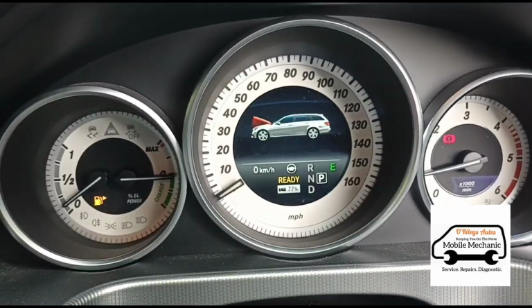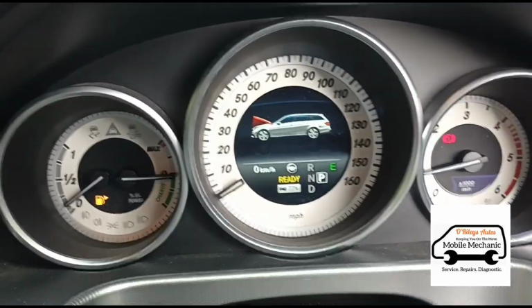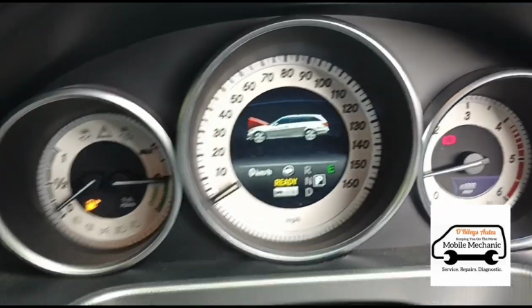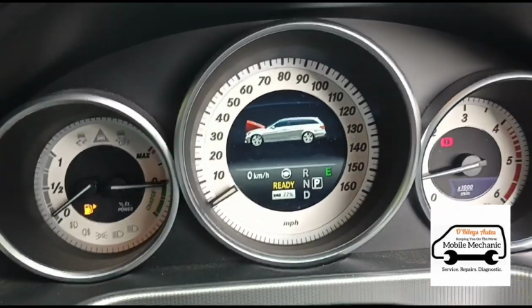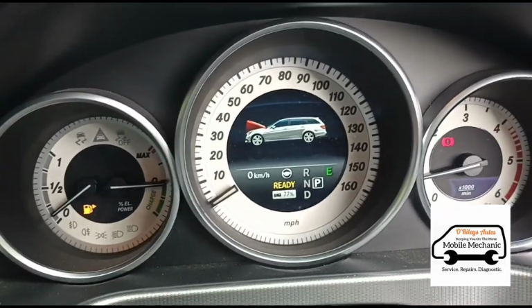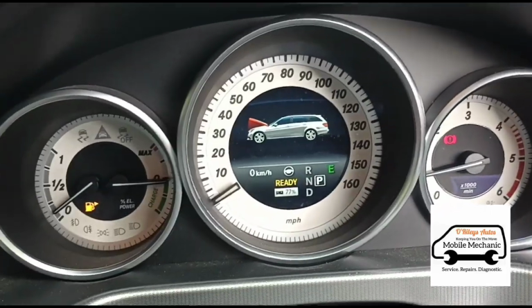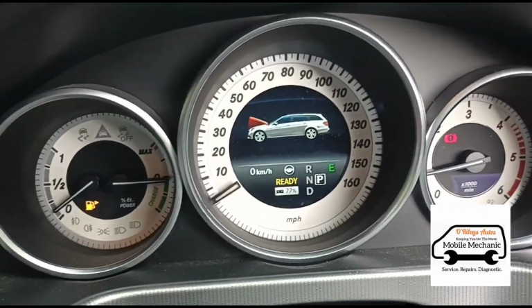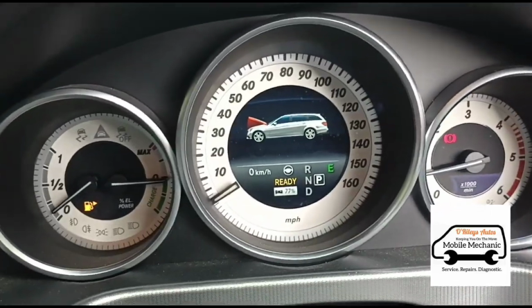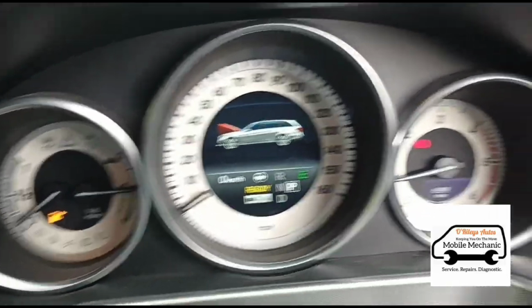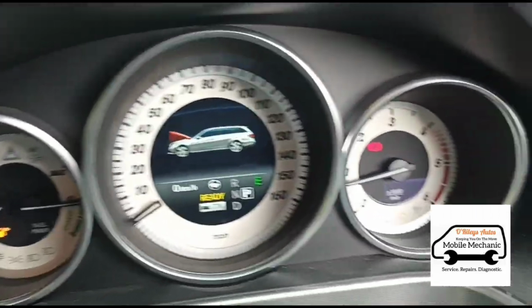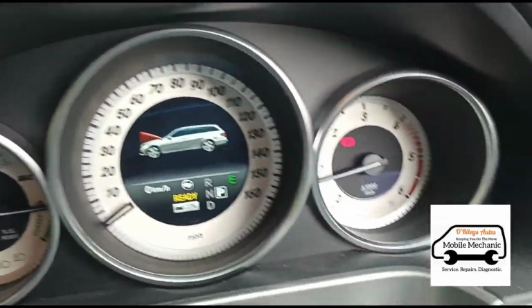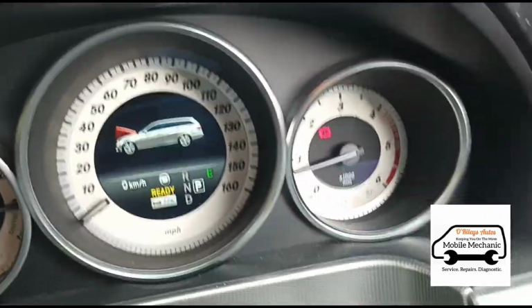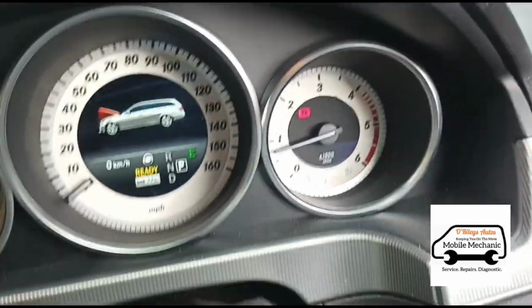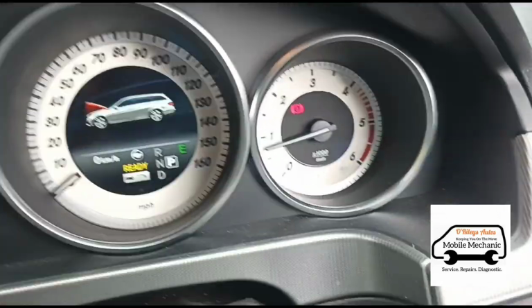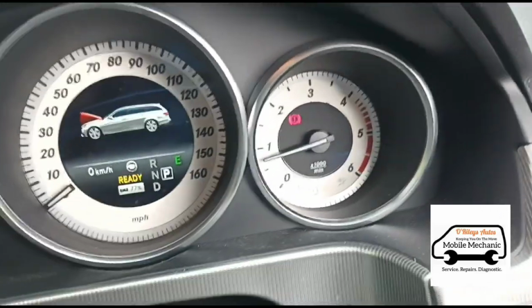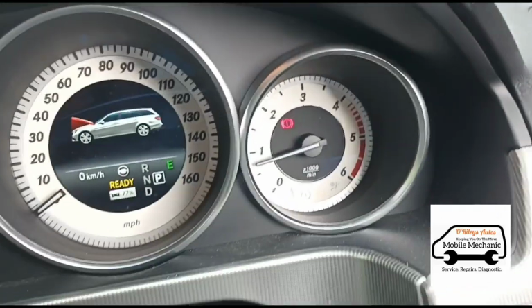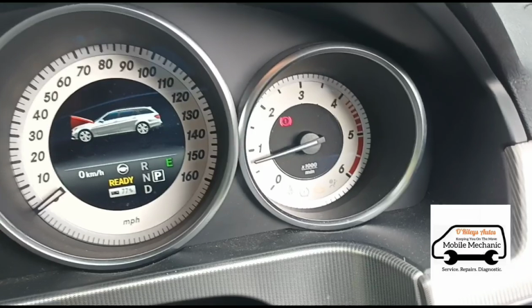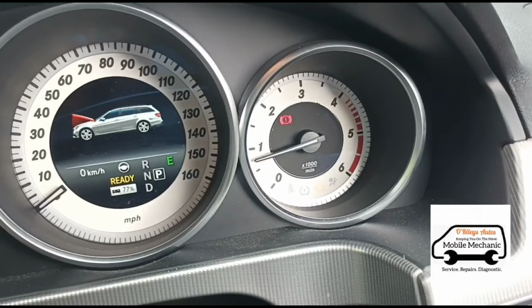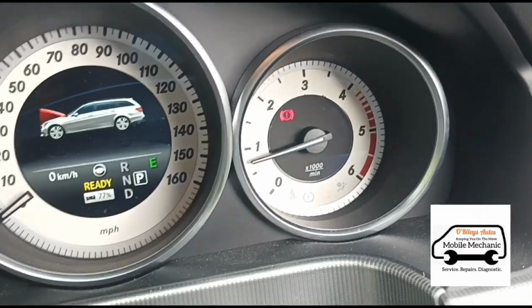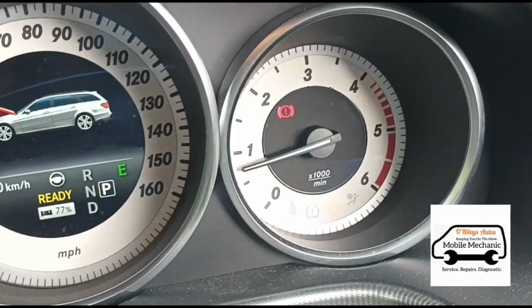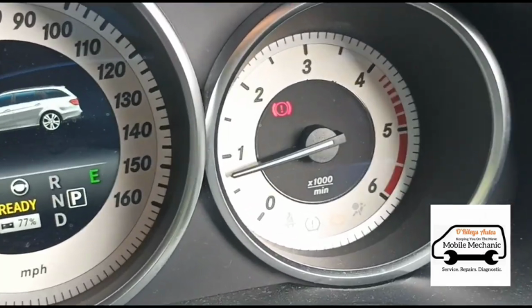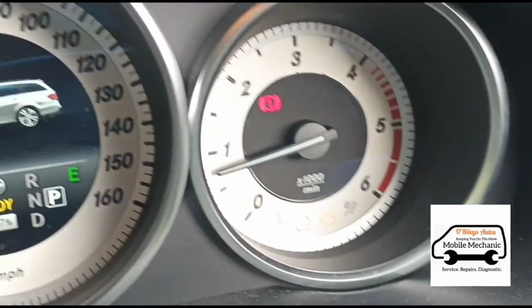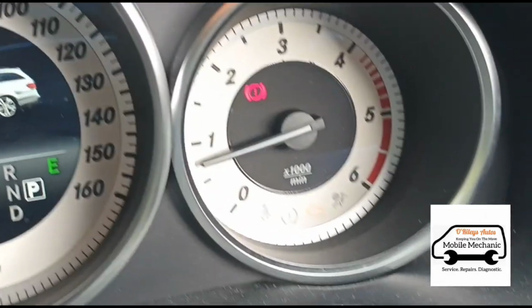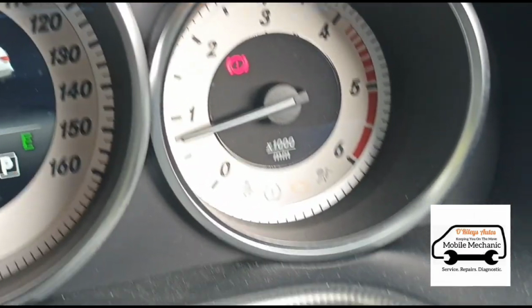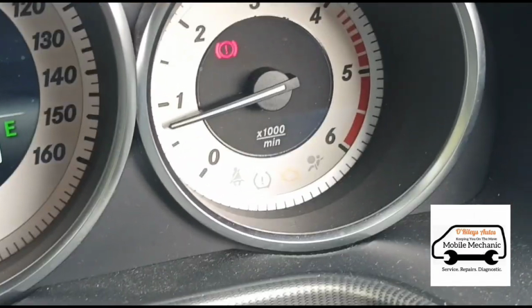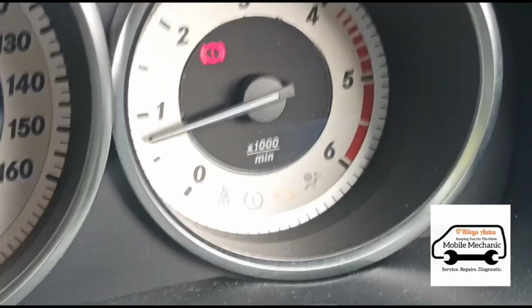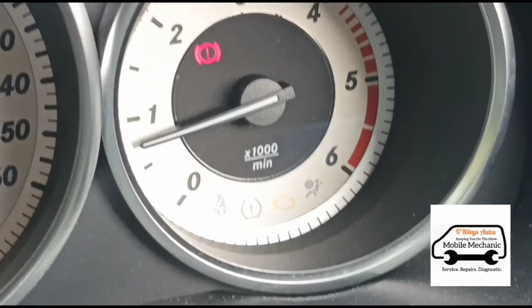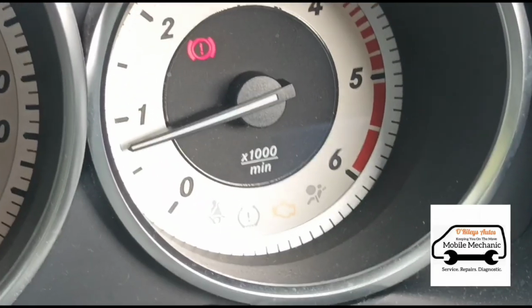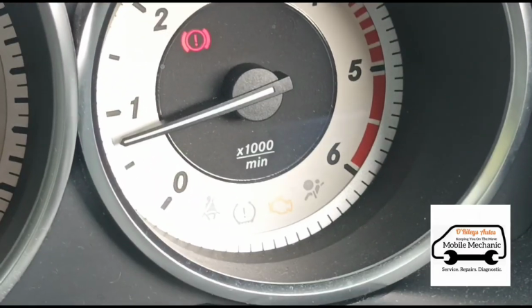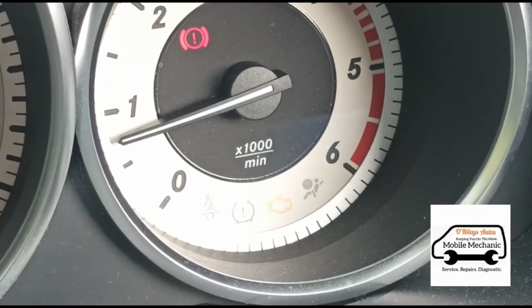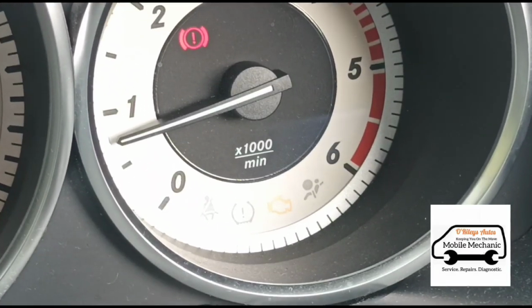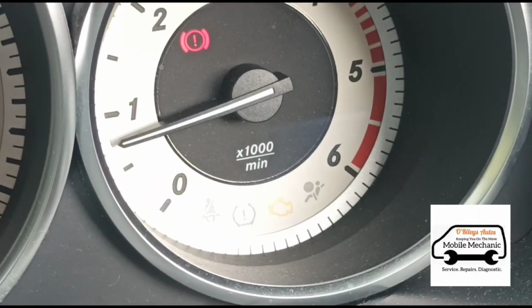It's on startup there. I've got the bonnet open at the minute. We've got the engine management light on down there.